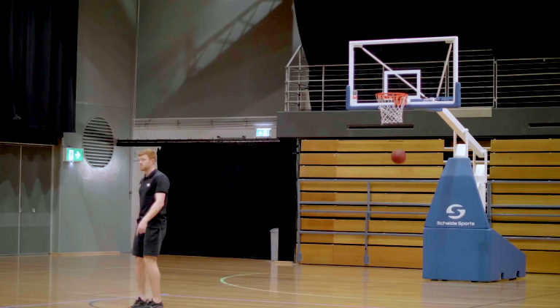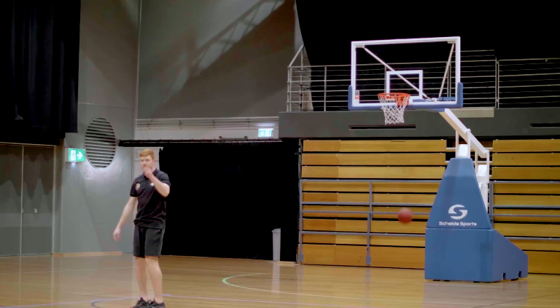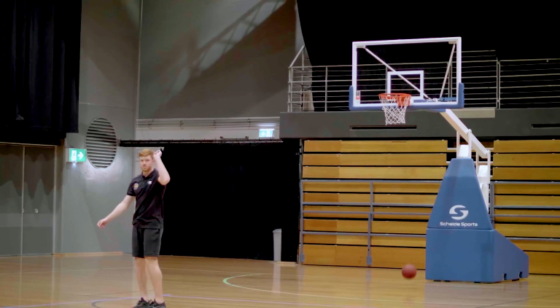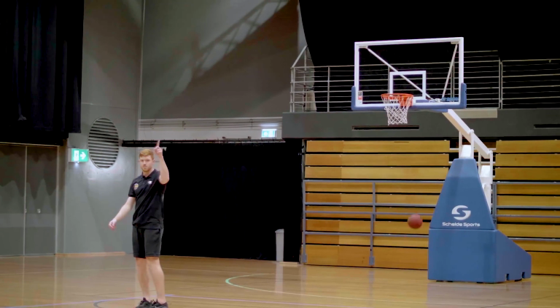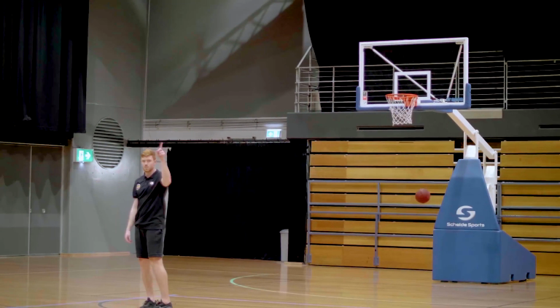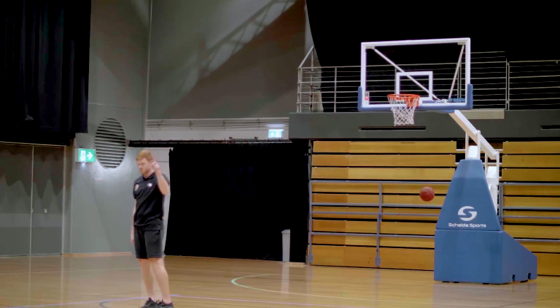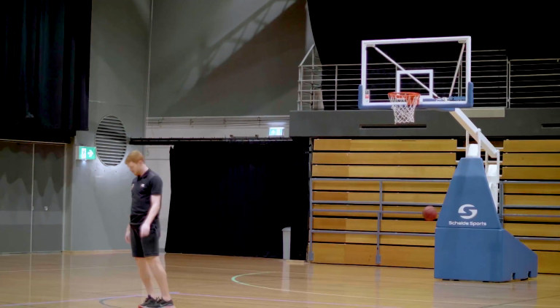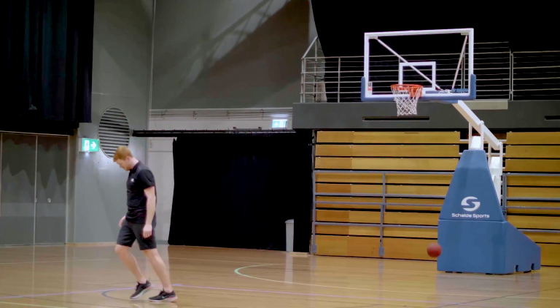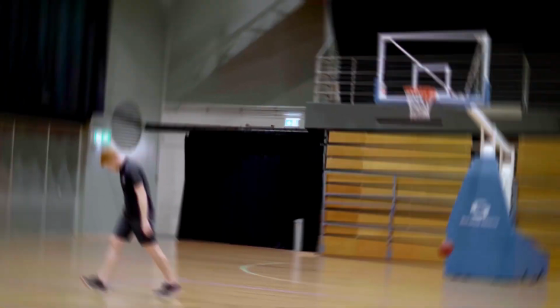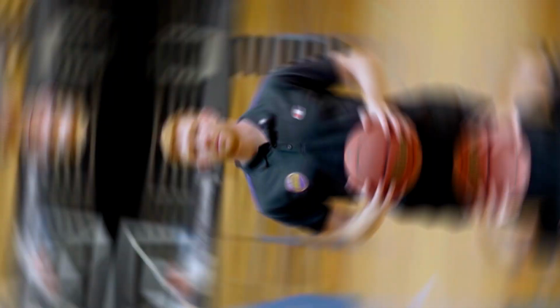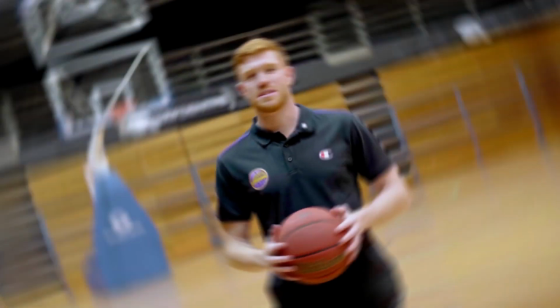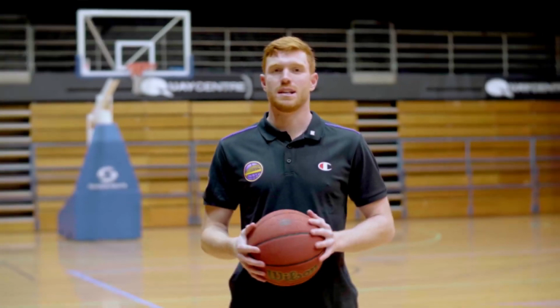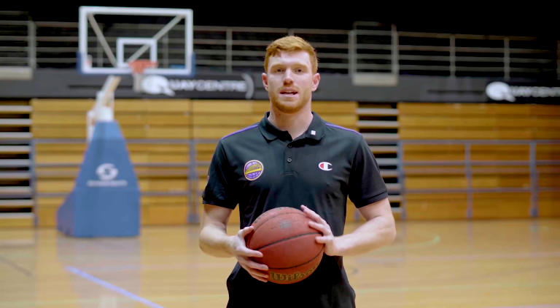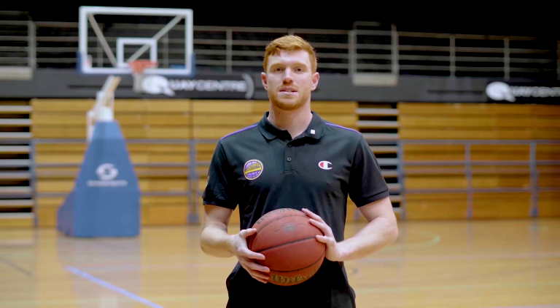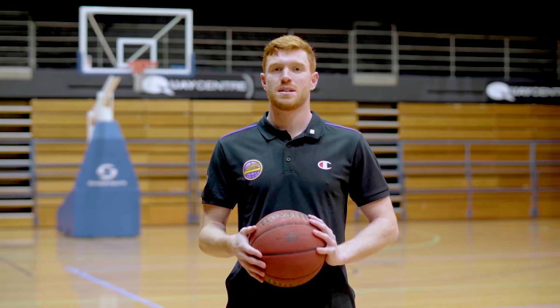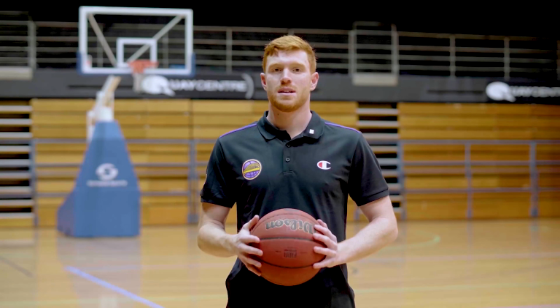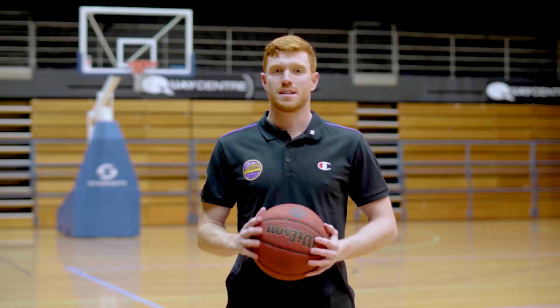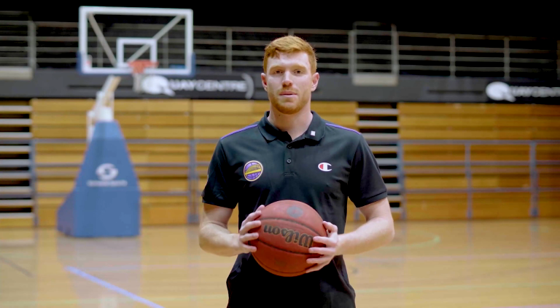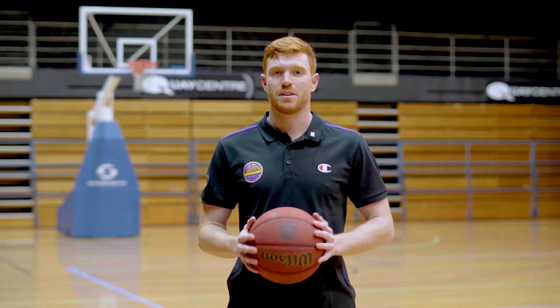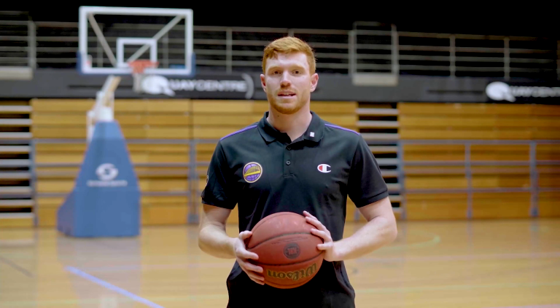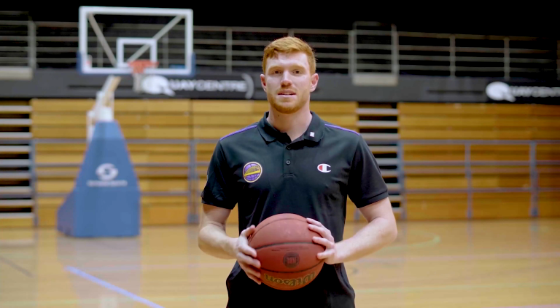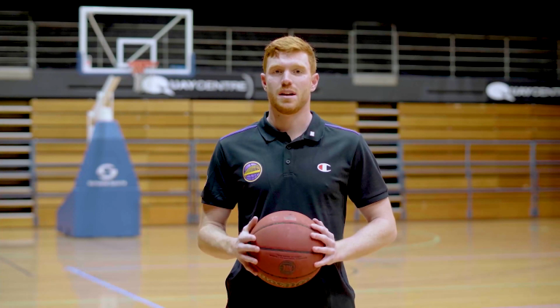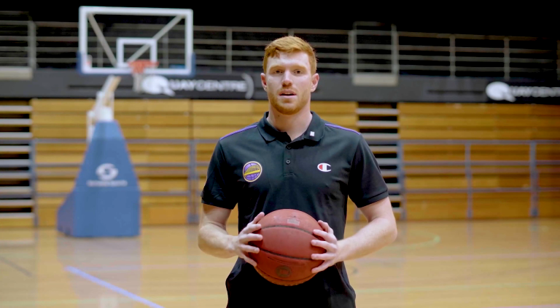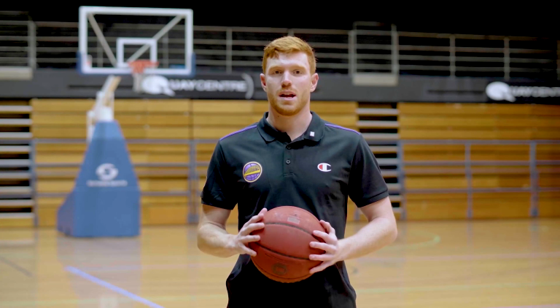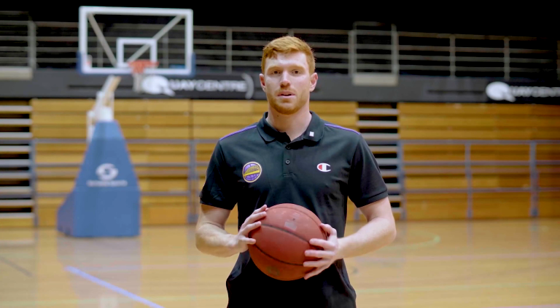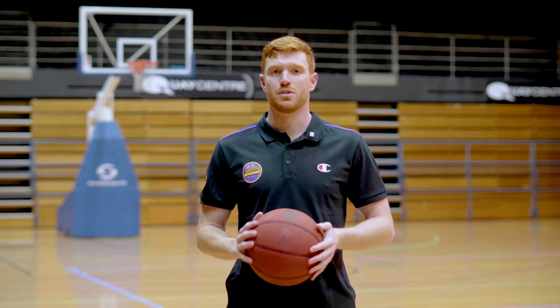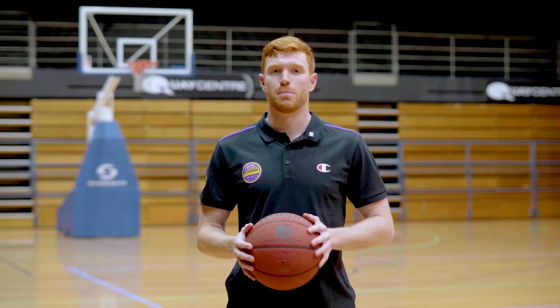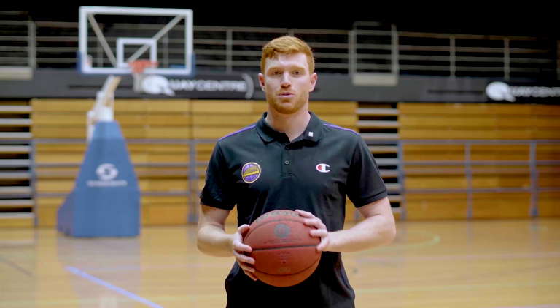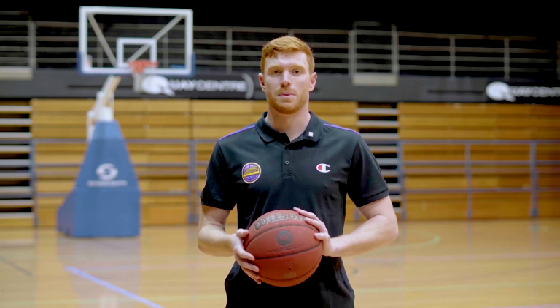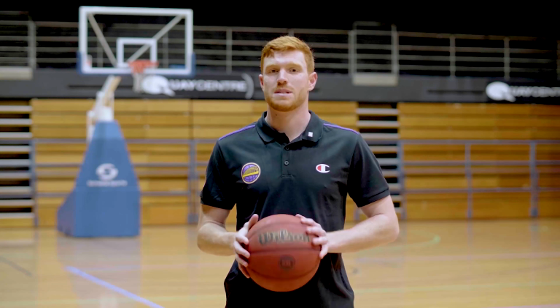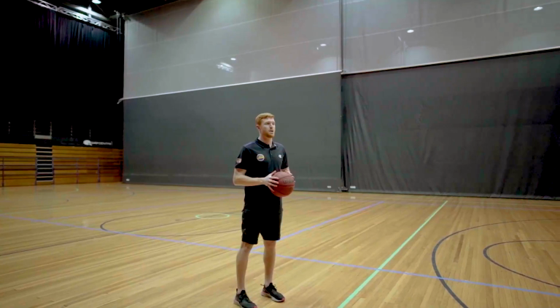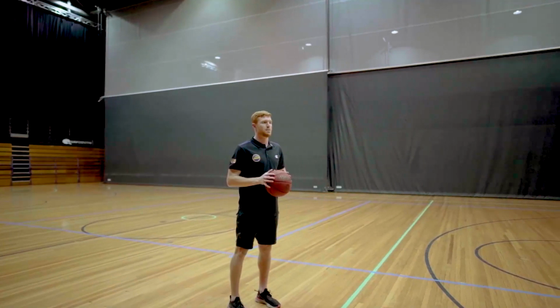Hey guys, Angus Glover here, guard with the Sydney Kings. Today we're here at the Key Centre and I'm going to do a ball dropping experiment.